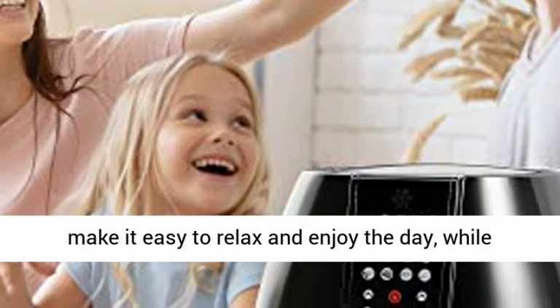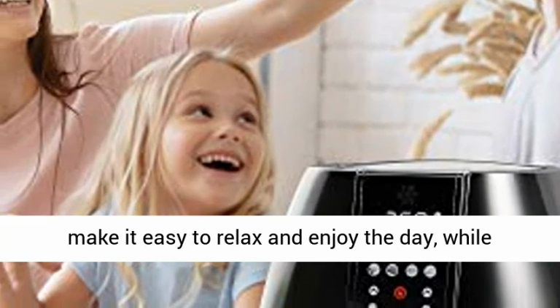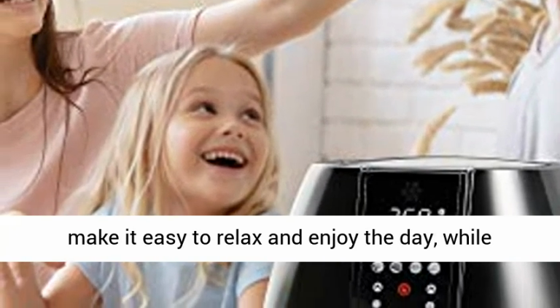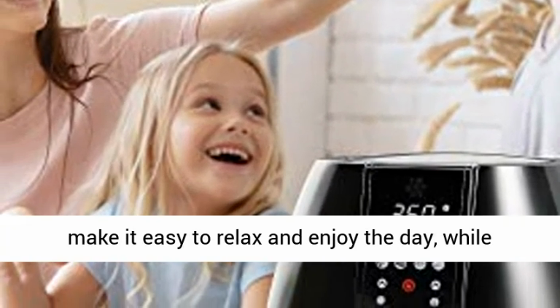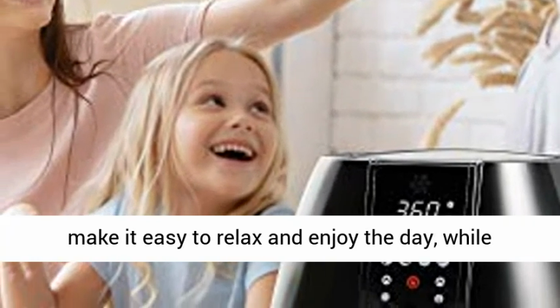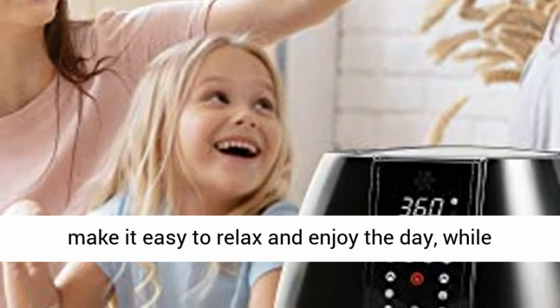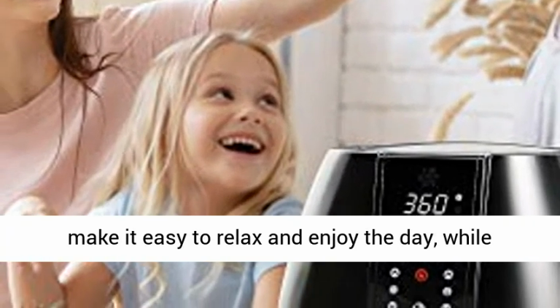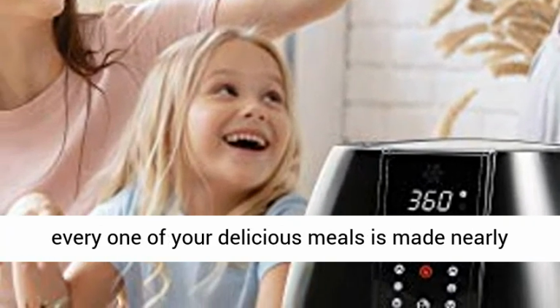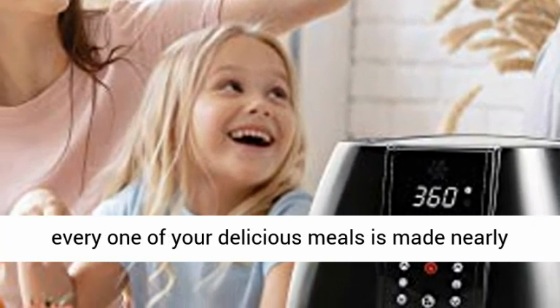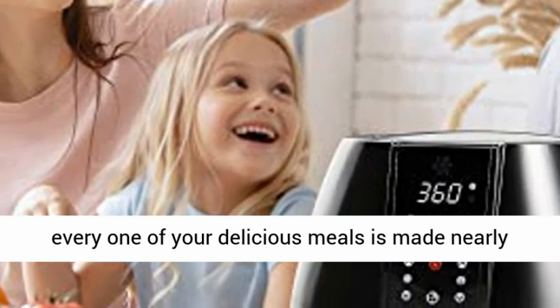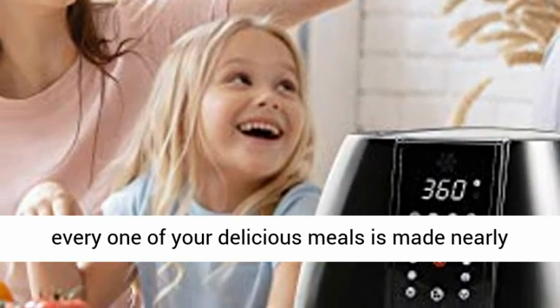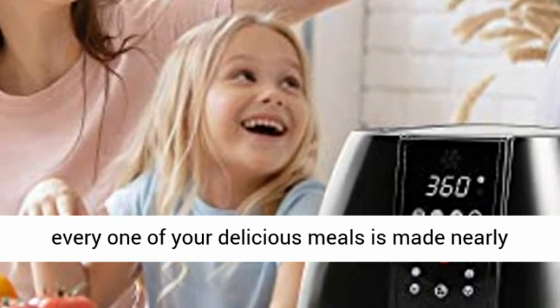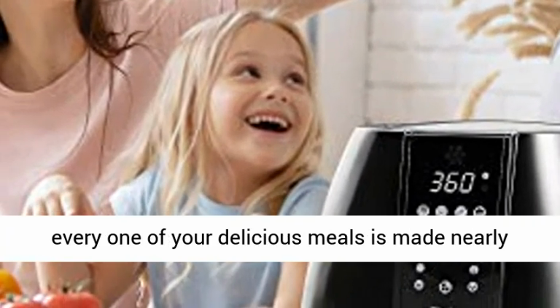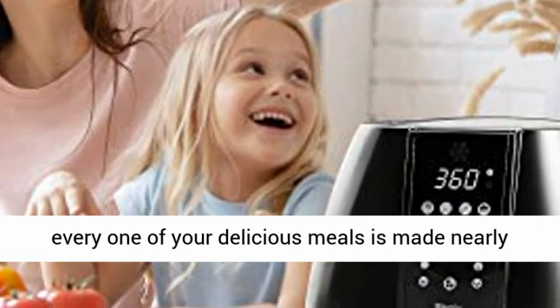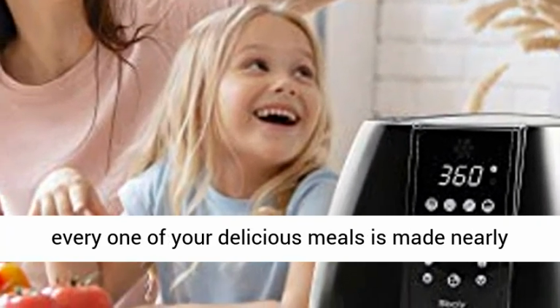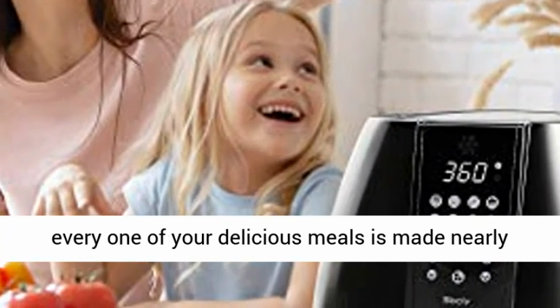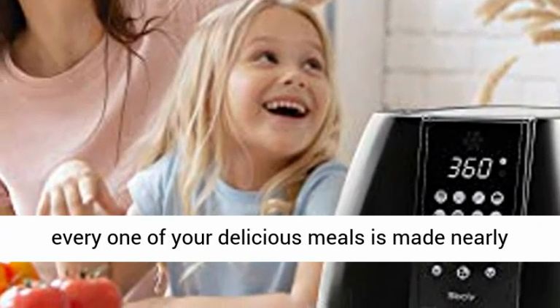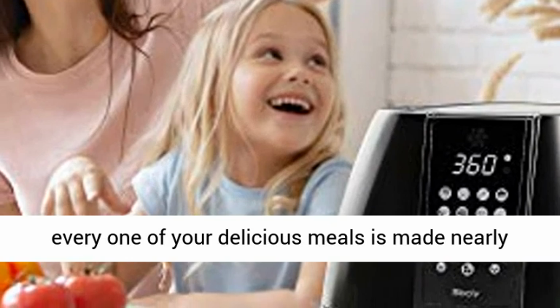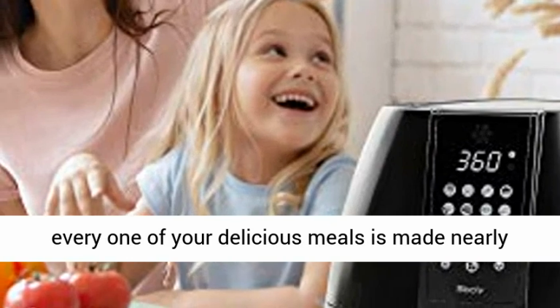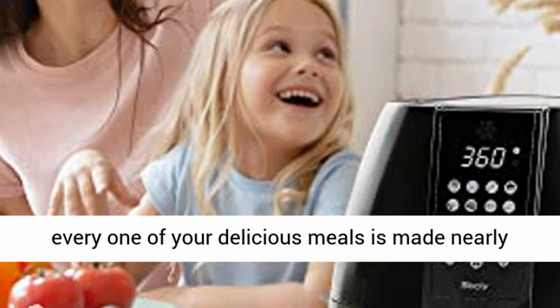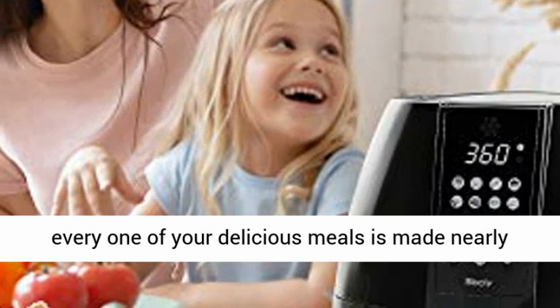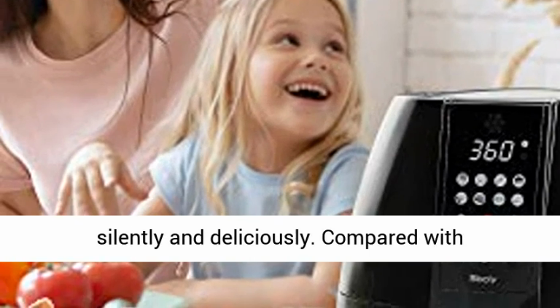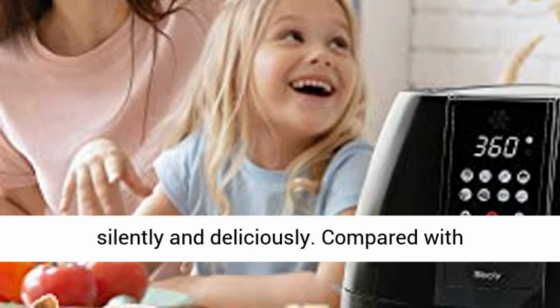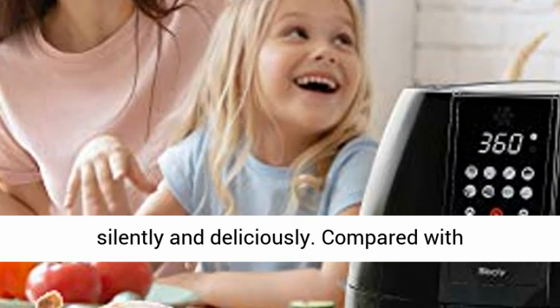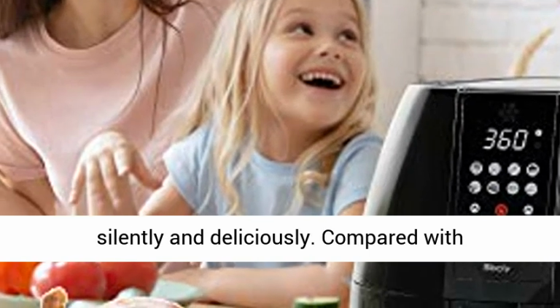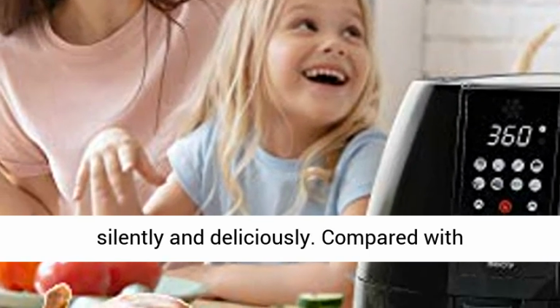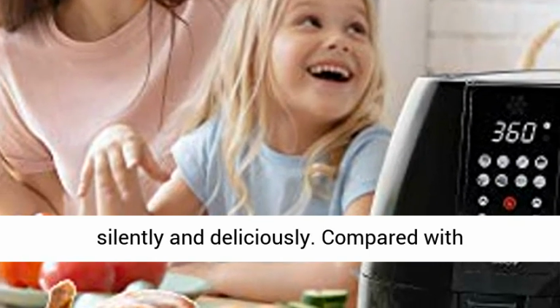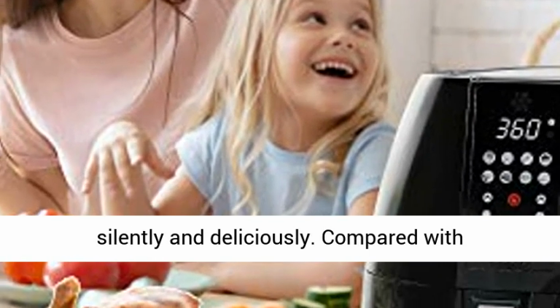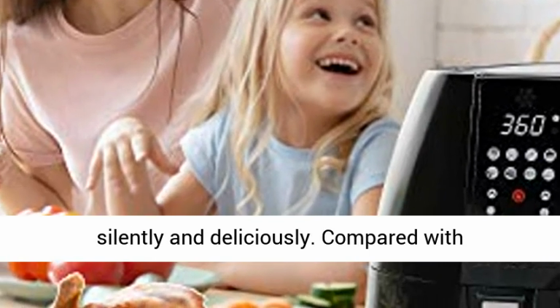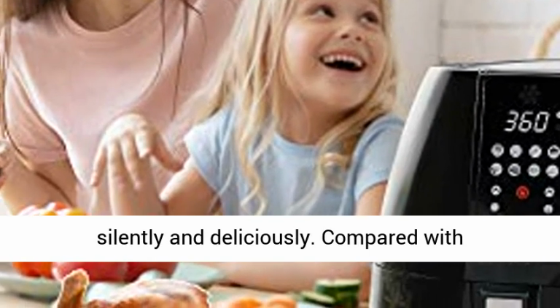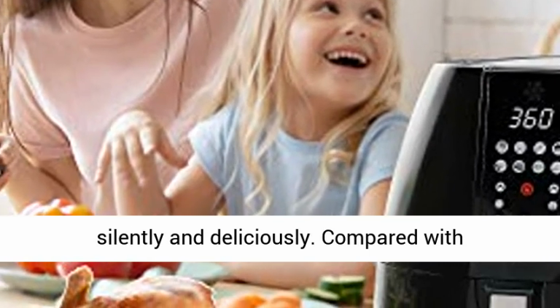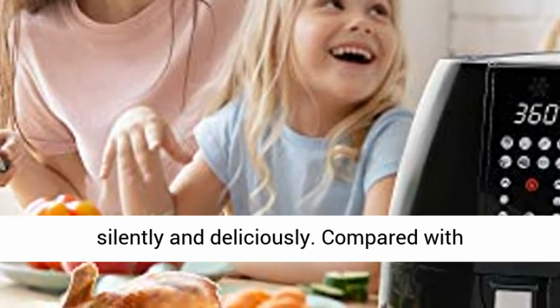The specialized noise cancellation feature within this air fryer will make it easy to relax and enjoy the day, while every one of your delicious meals is made nearly silently and deliciously.